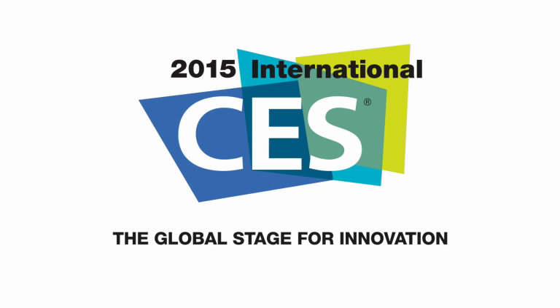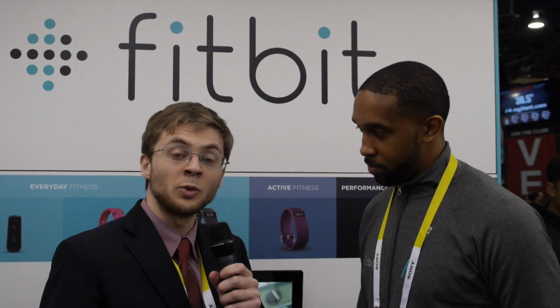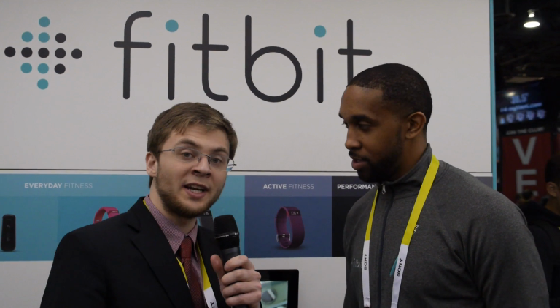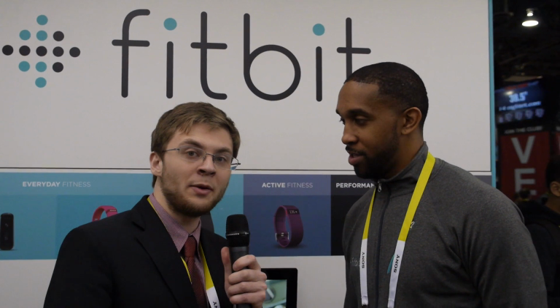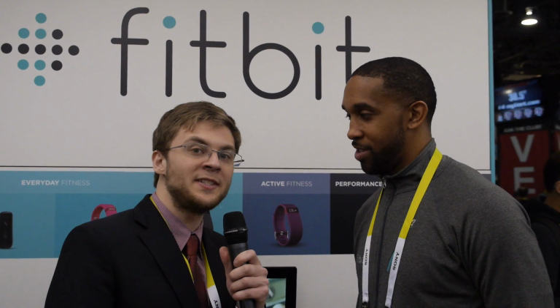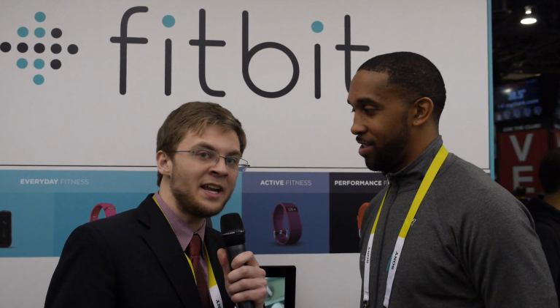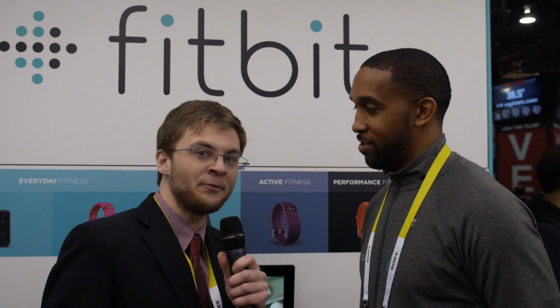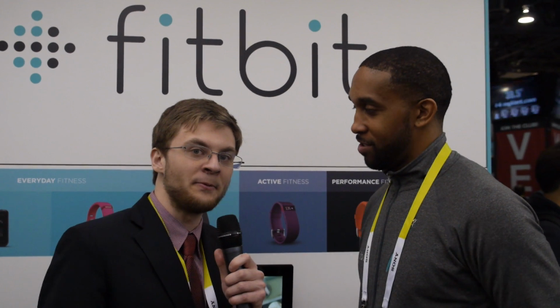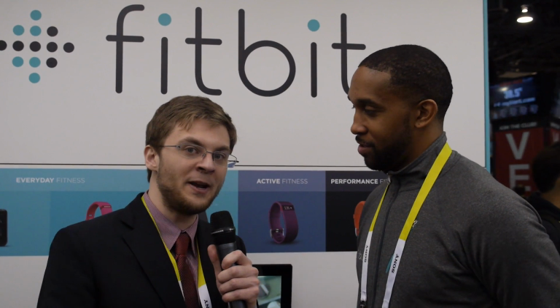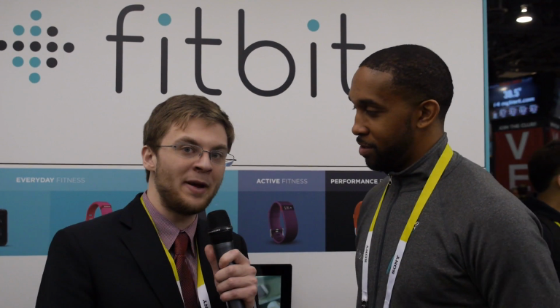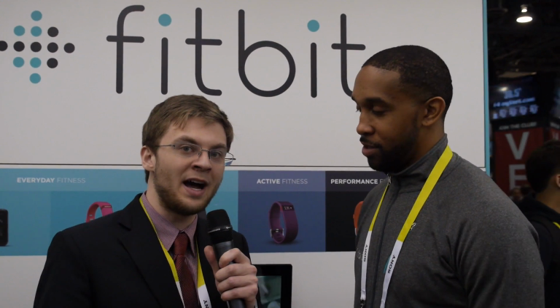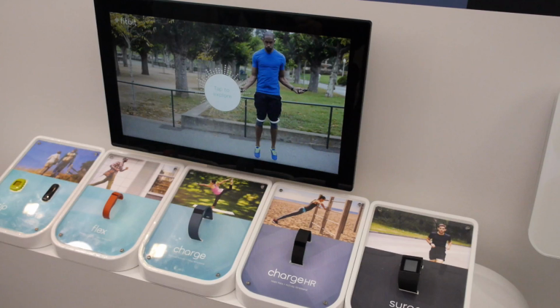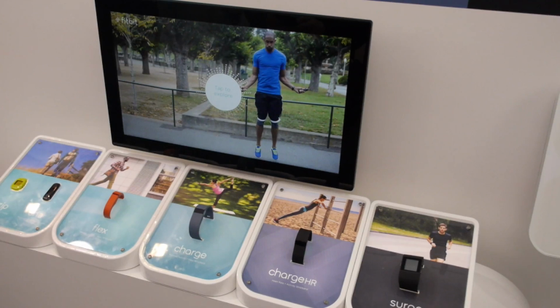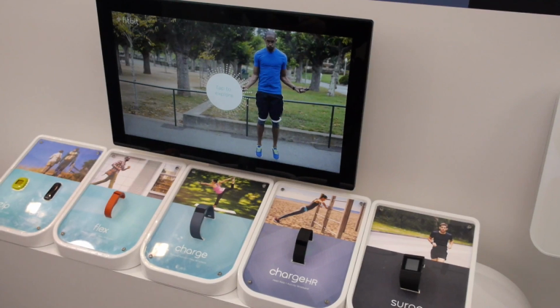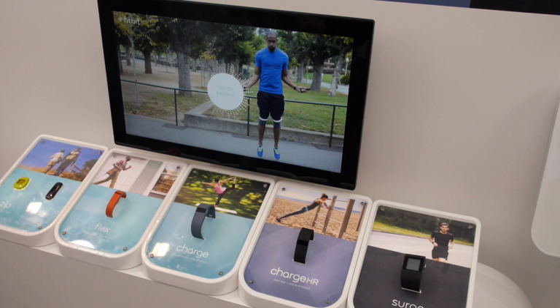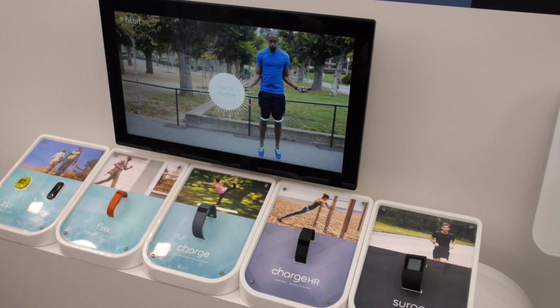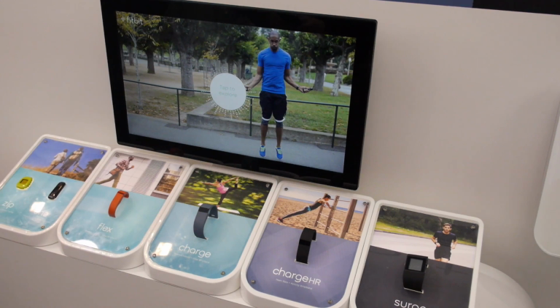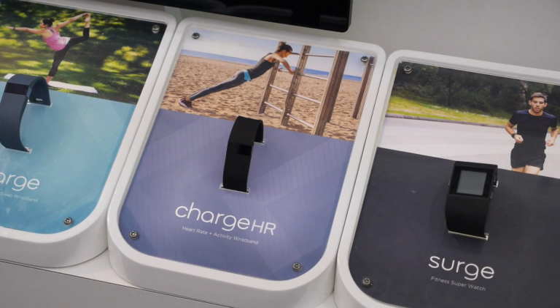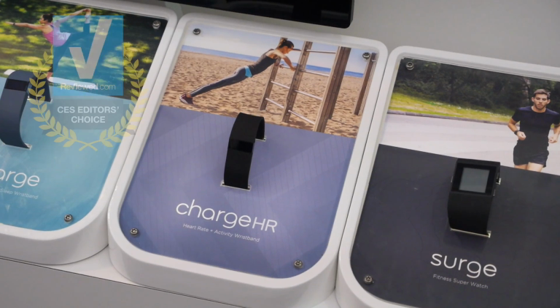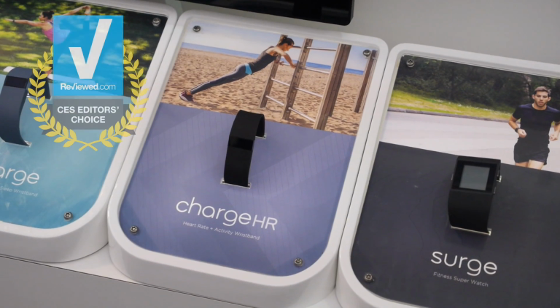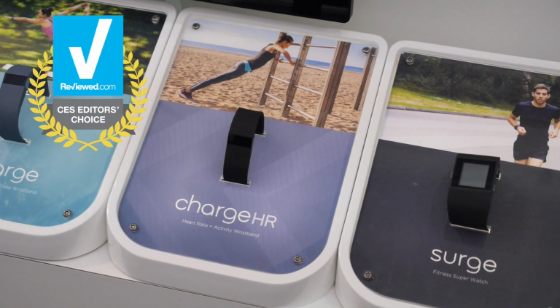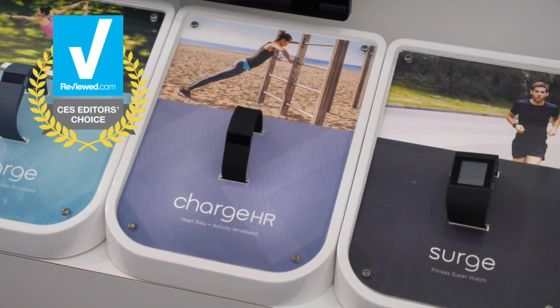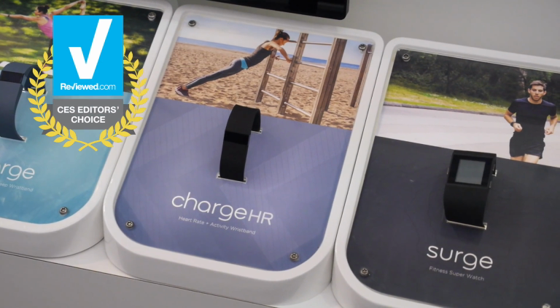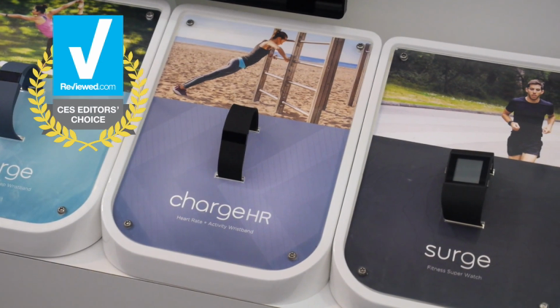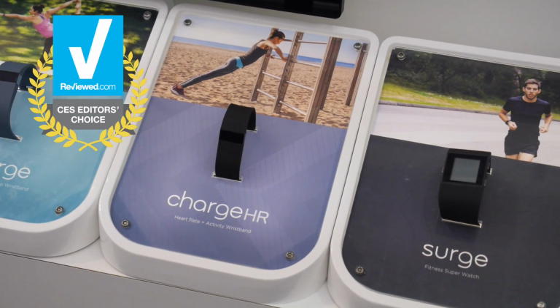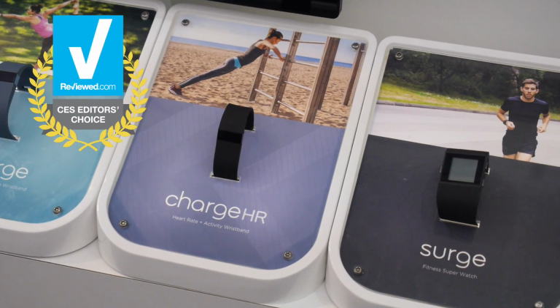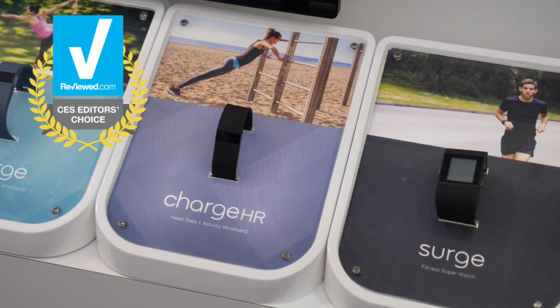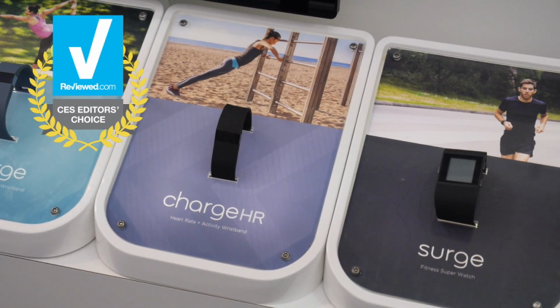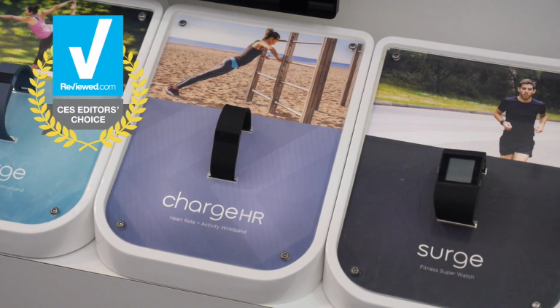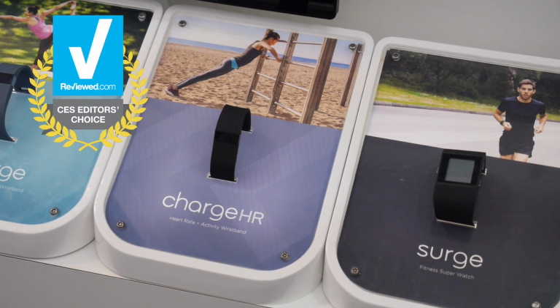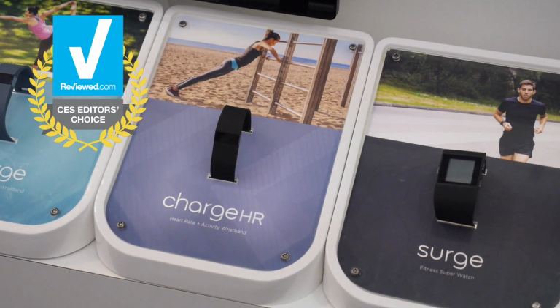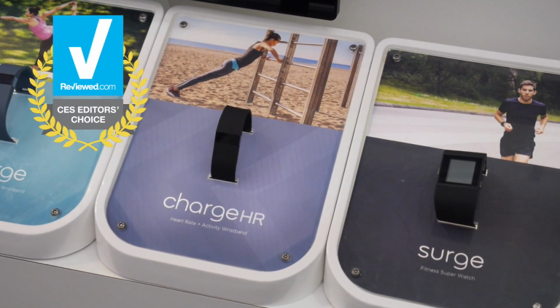We're standing here with Daniel from Fitbit, here to talk about the Charge HR, which is the winner of our Editor's Choice Award.